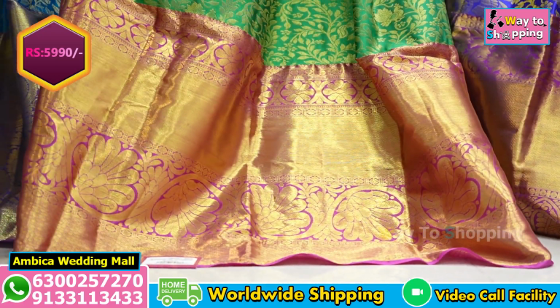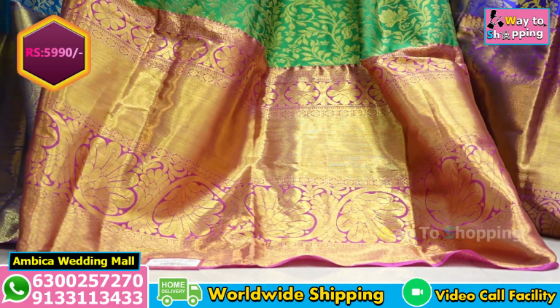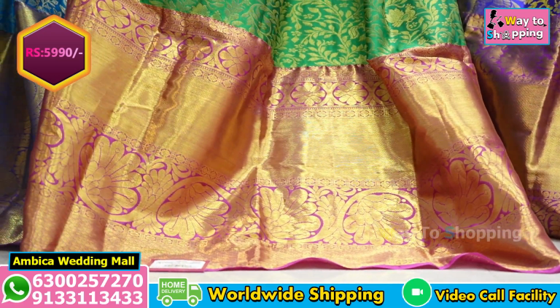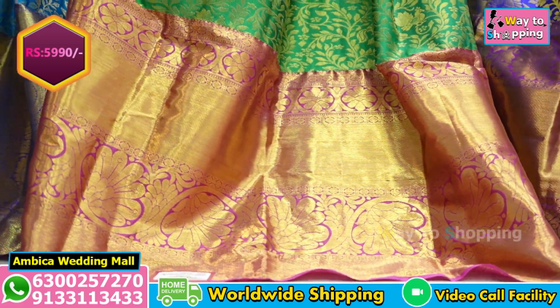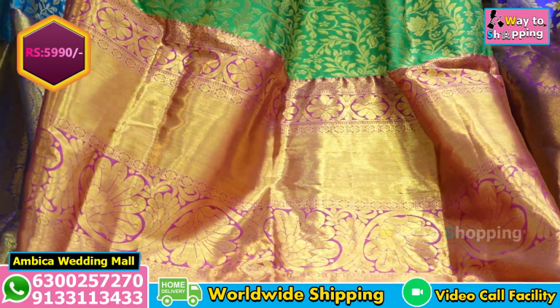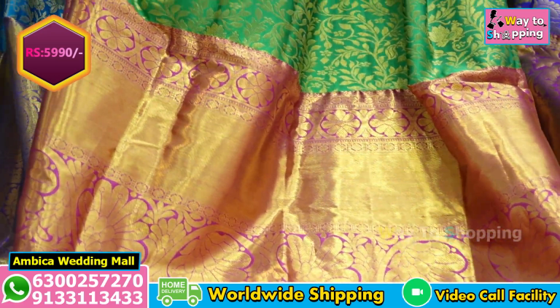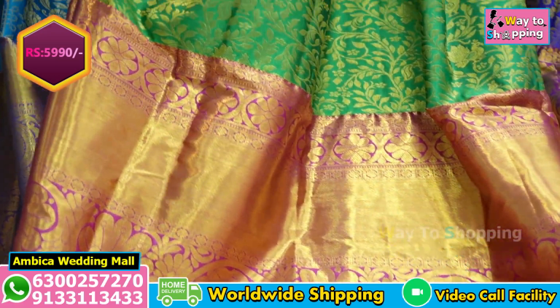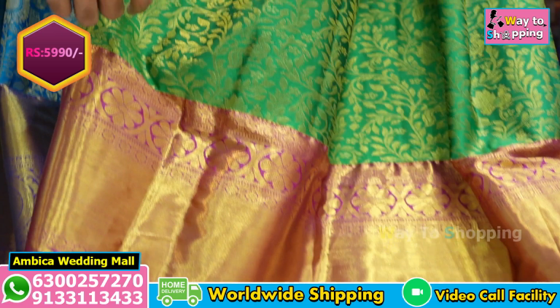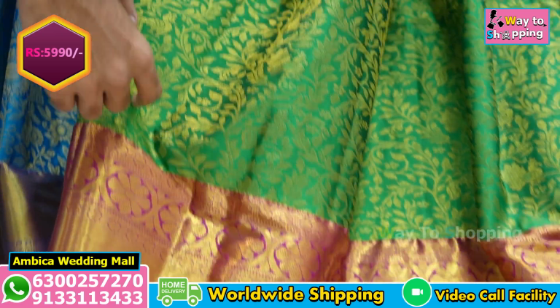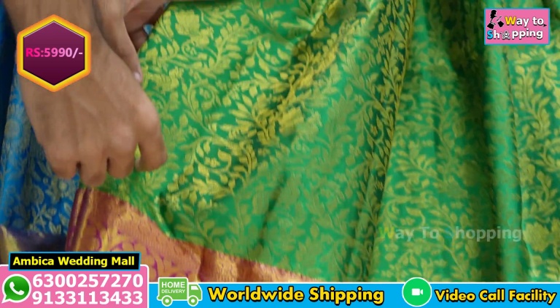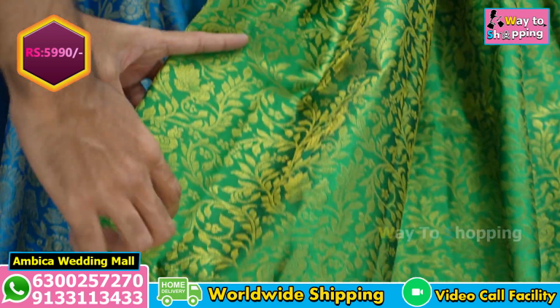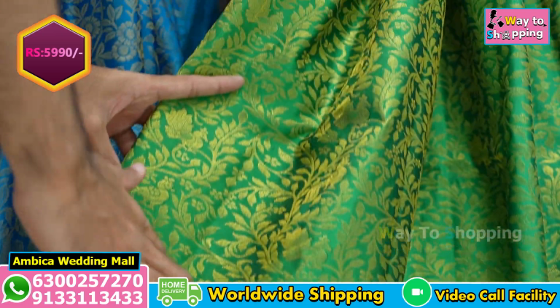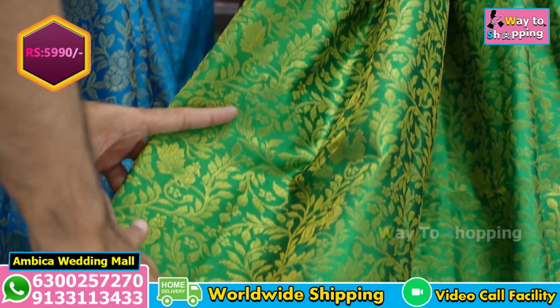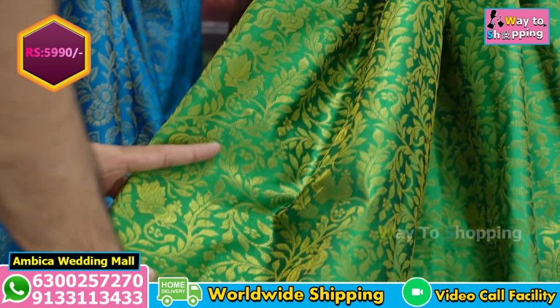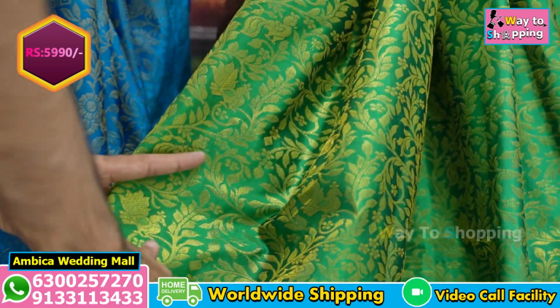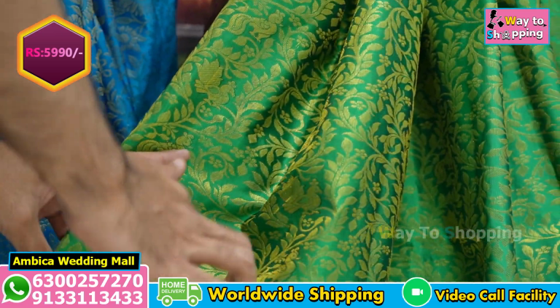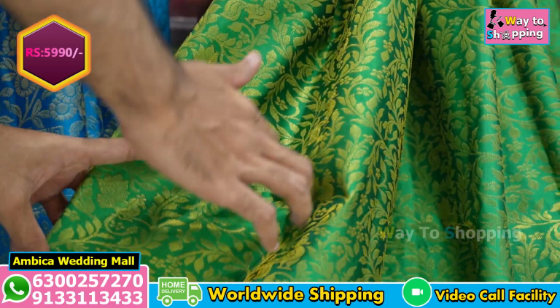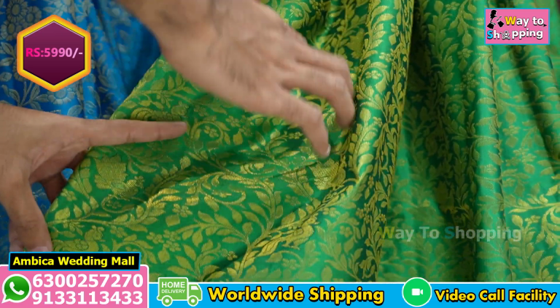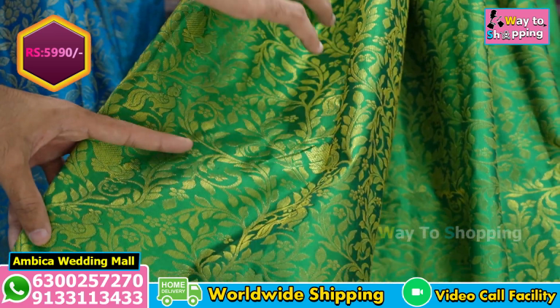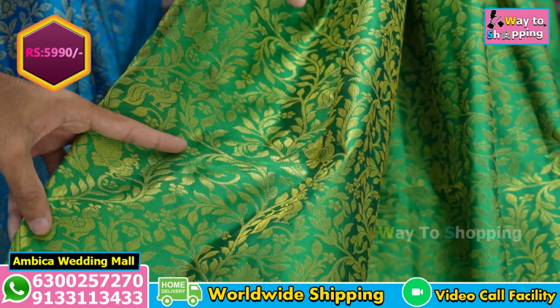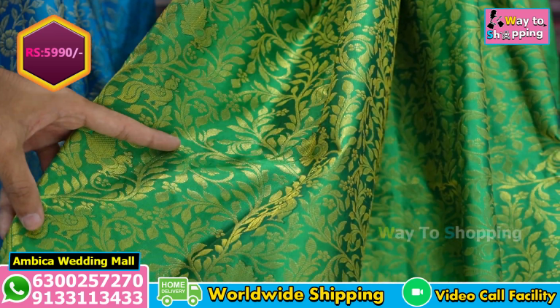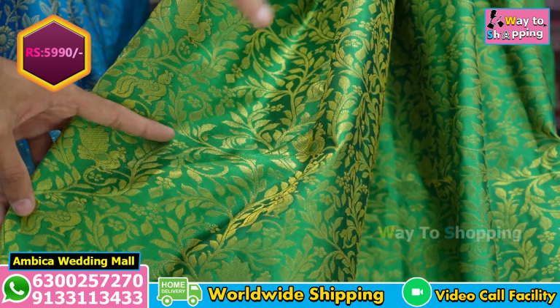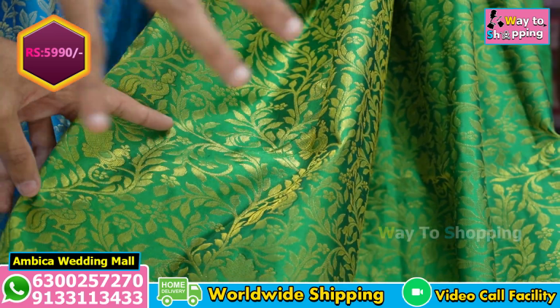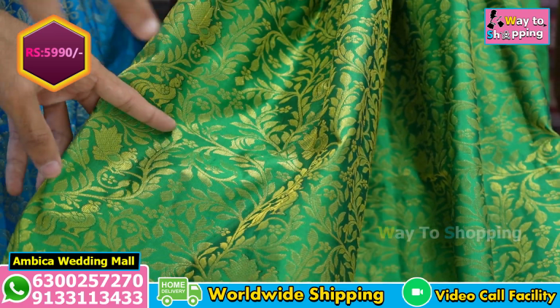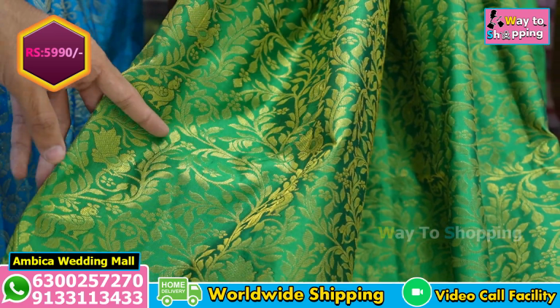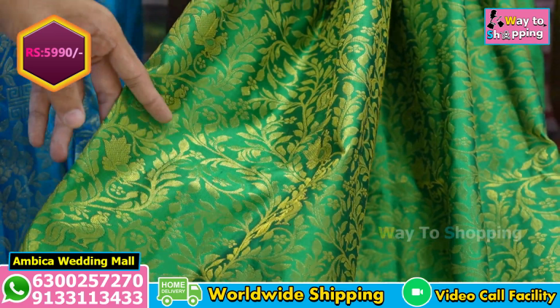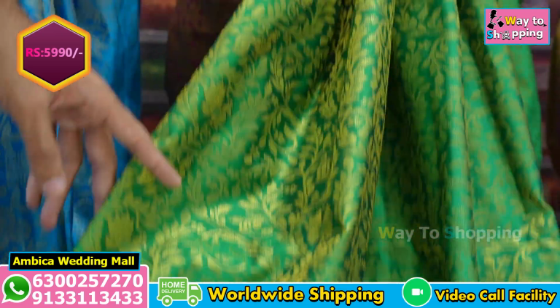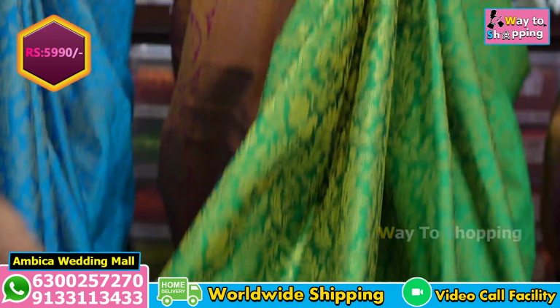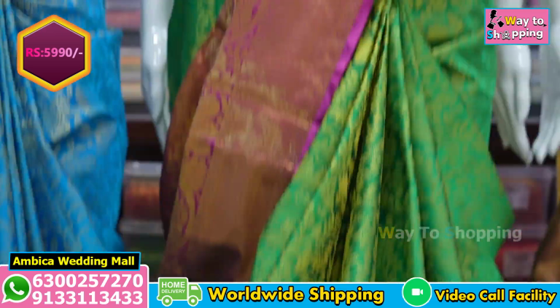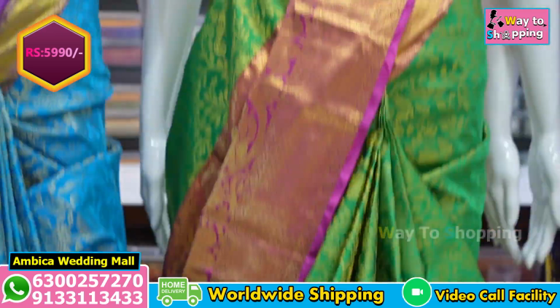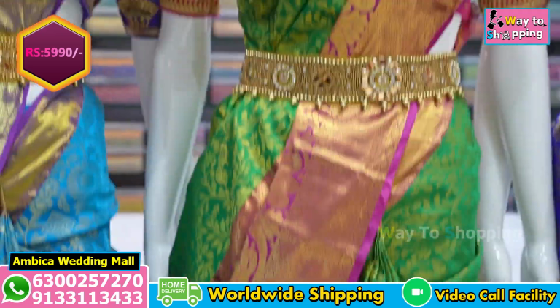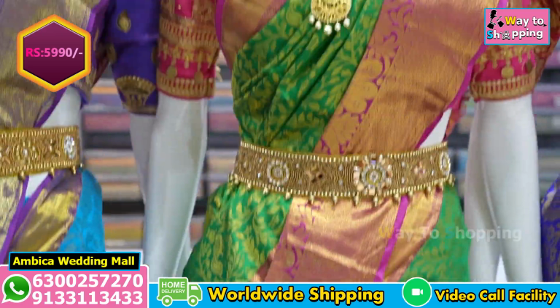And as well as peacock motif designs, and all over the saree leaf jarl designs. We have brocade motif designs throughout.